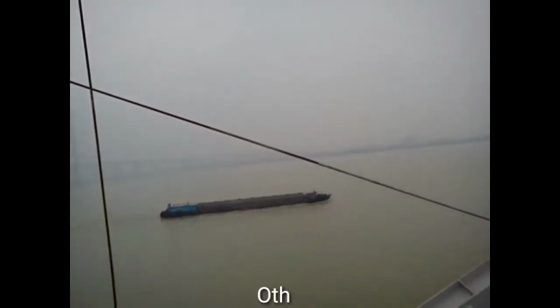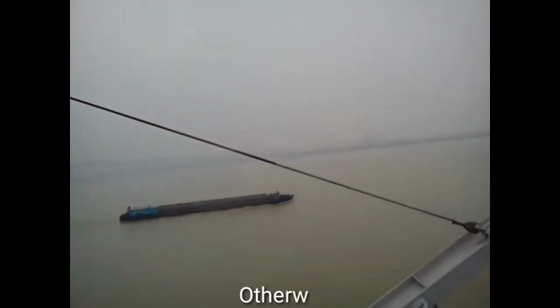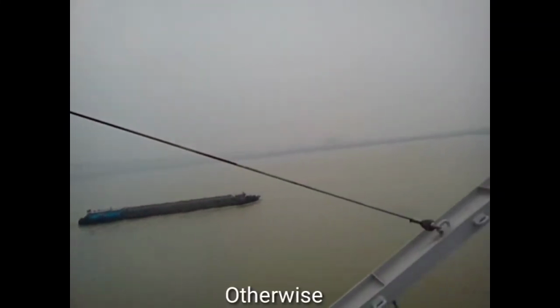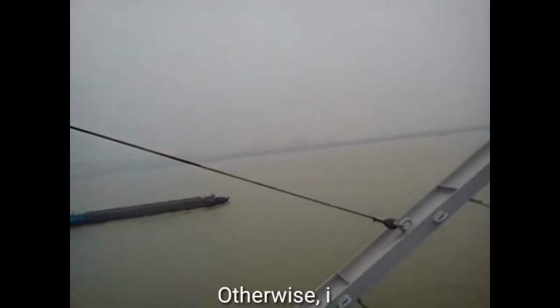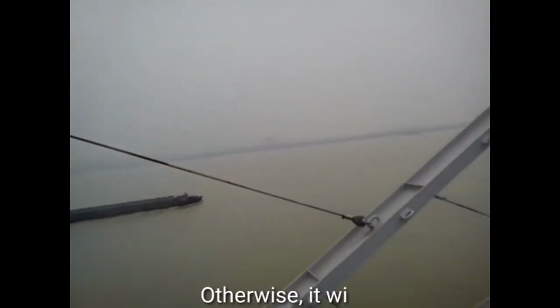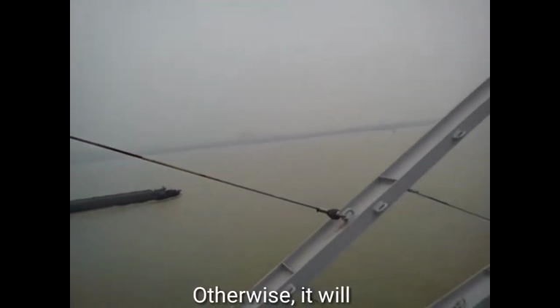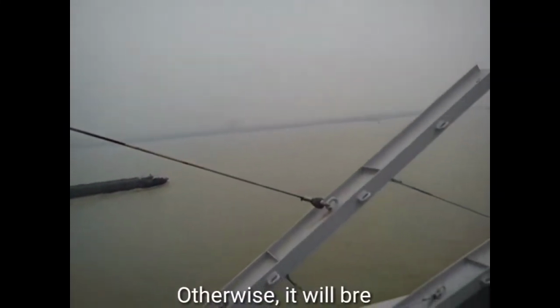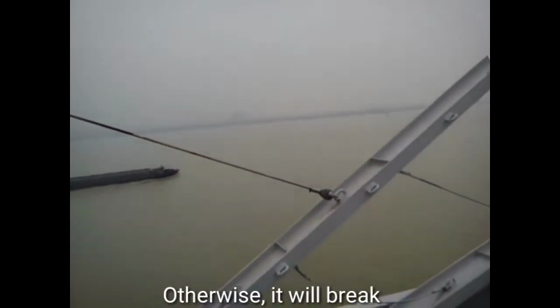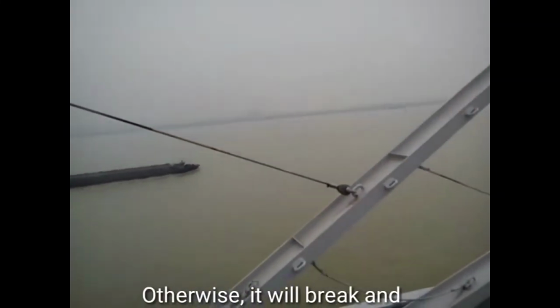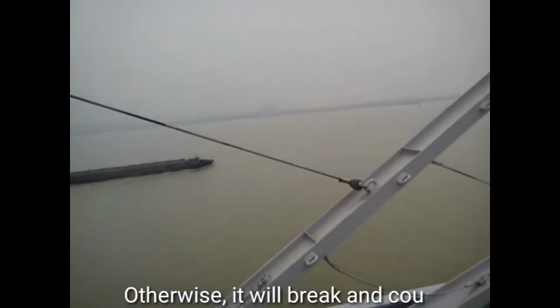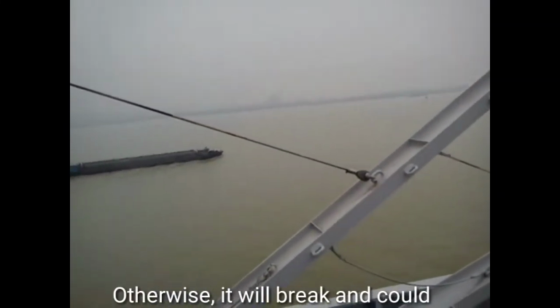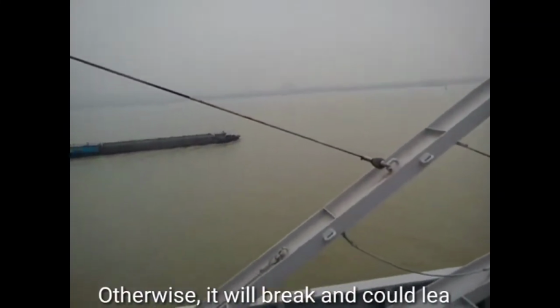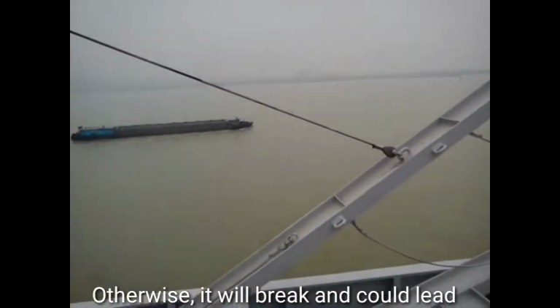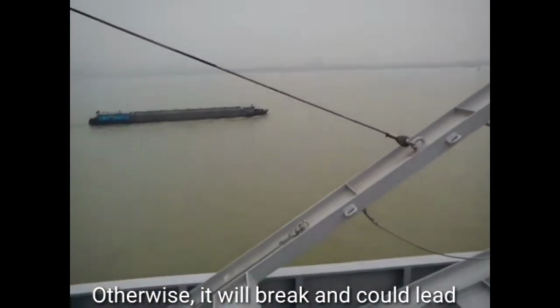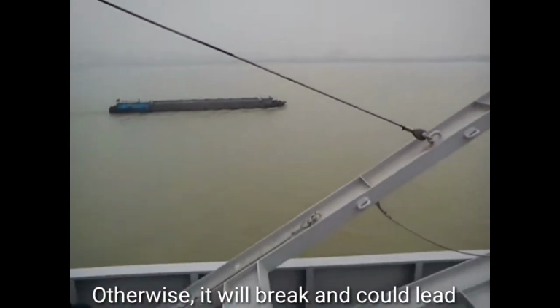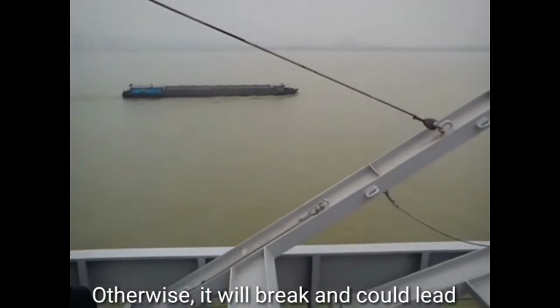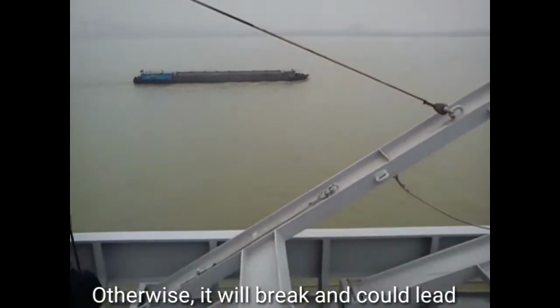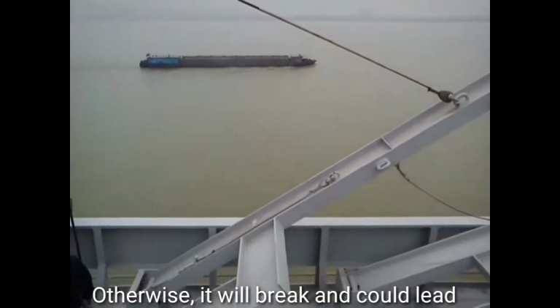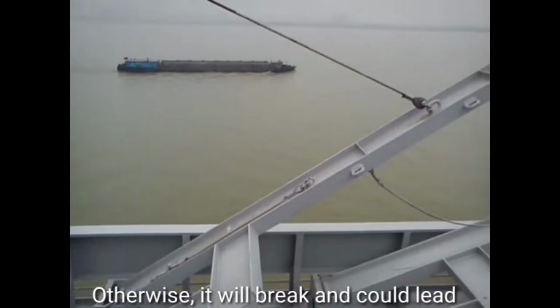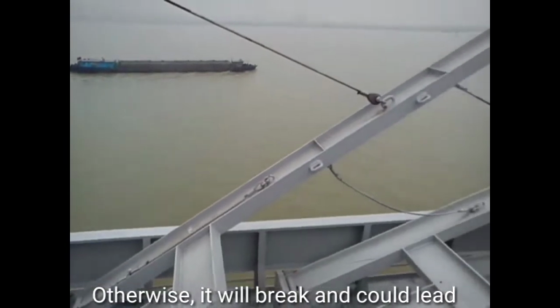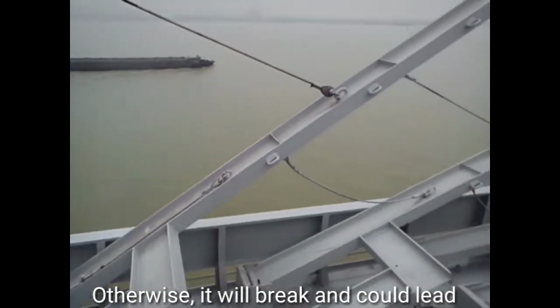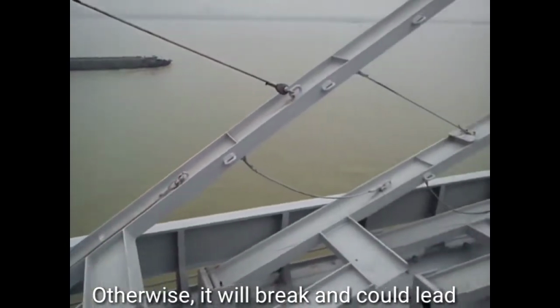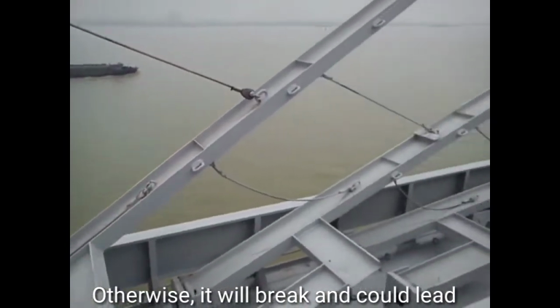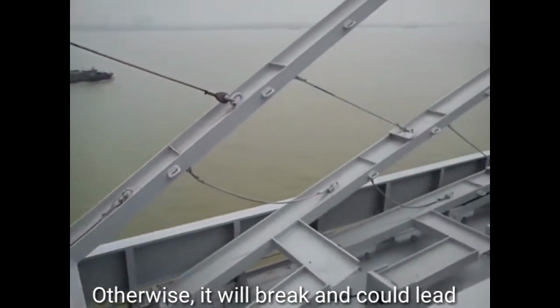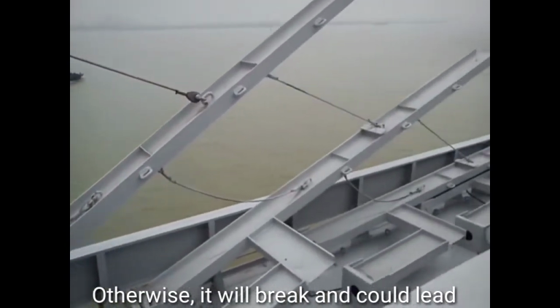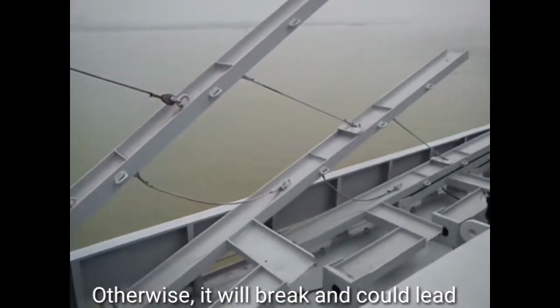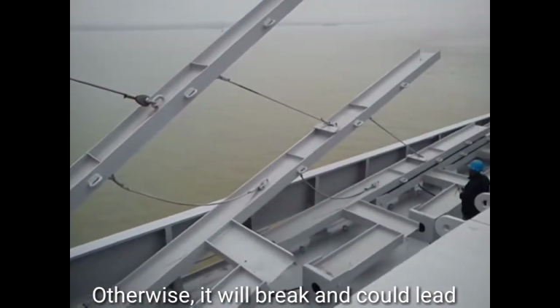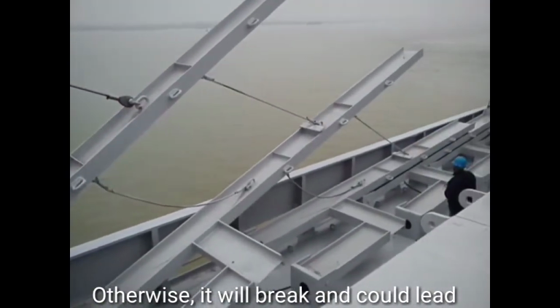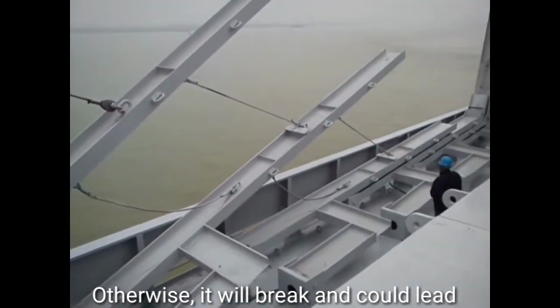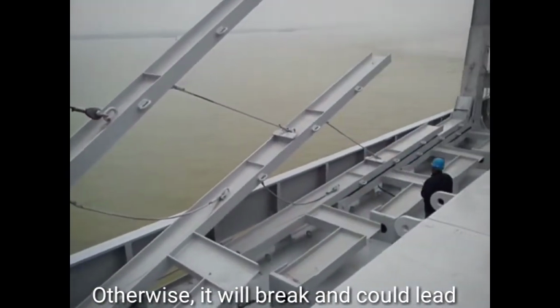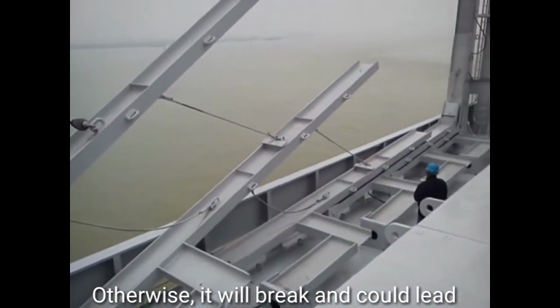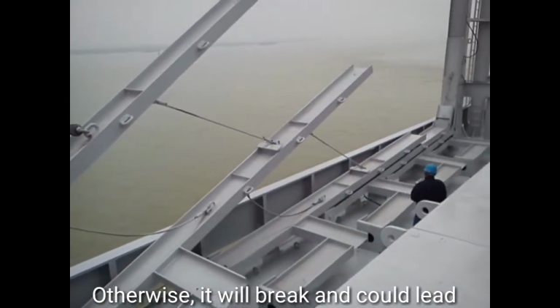Otherwise, the wire will break and could lead to the fall of the stanchion post, which may cause an accident.